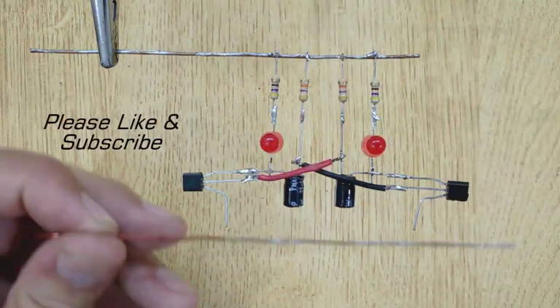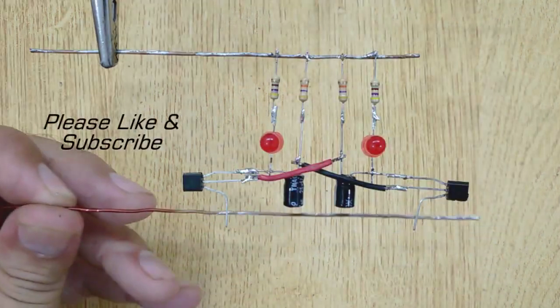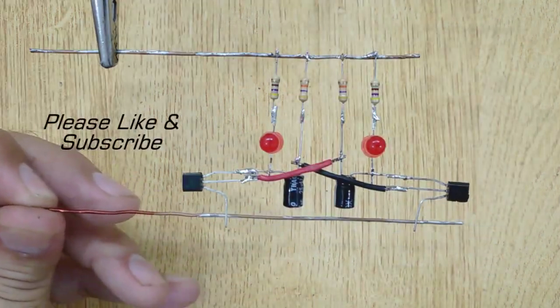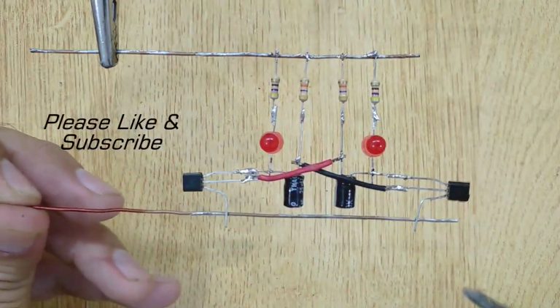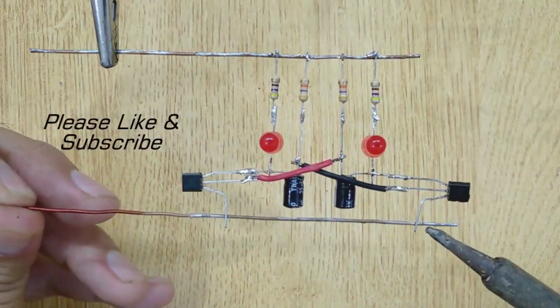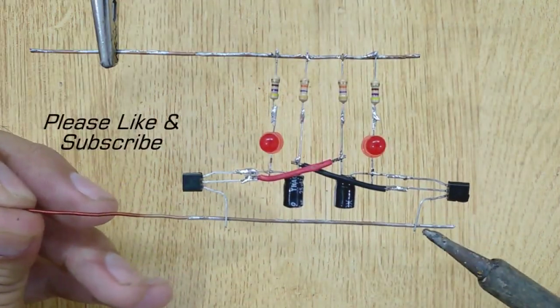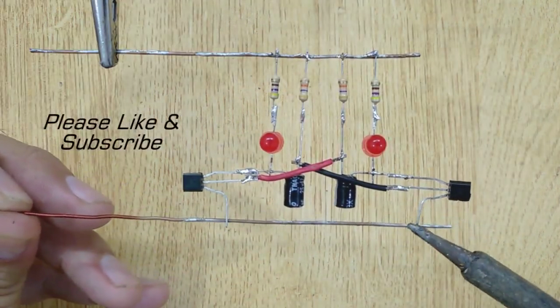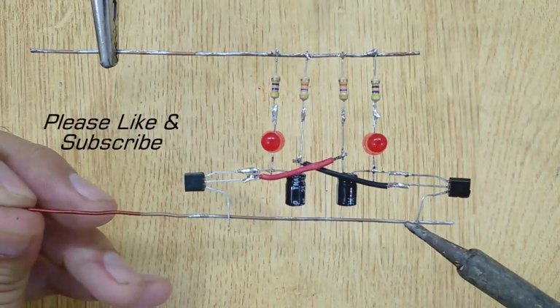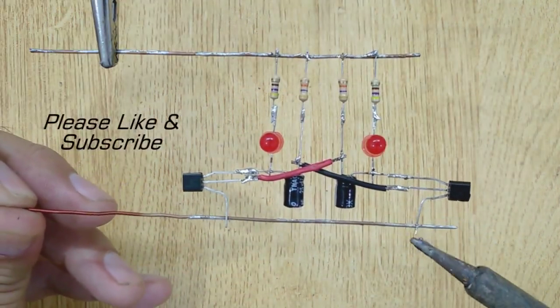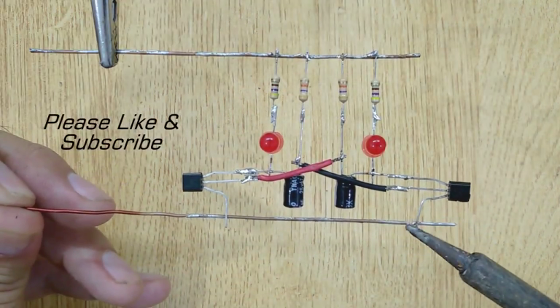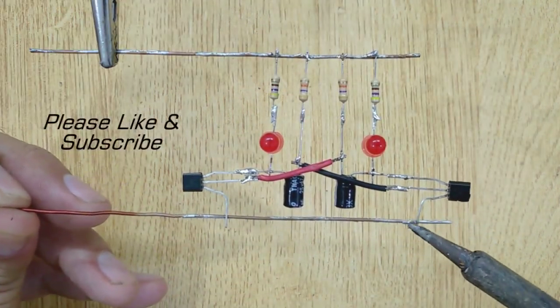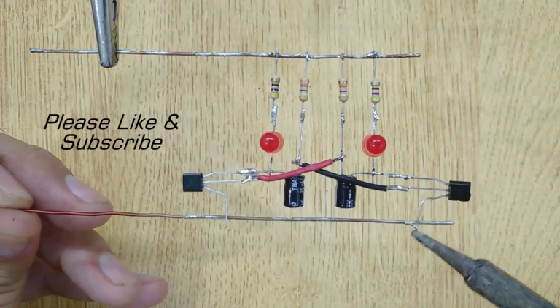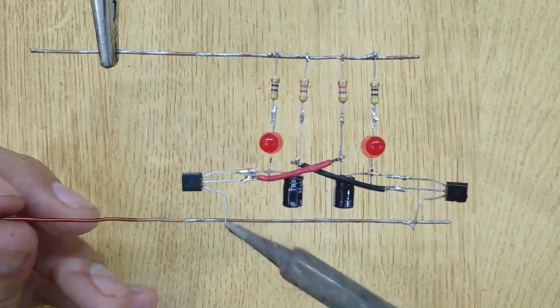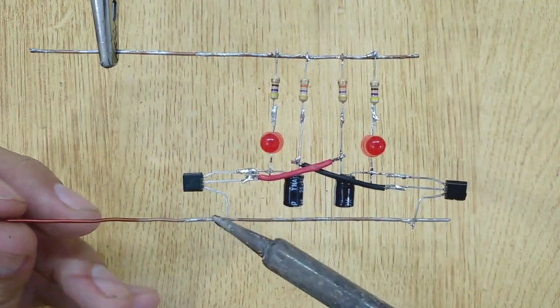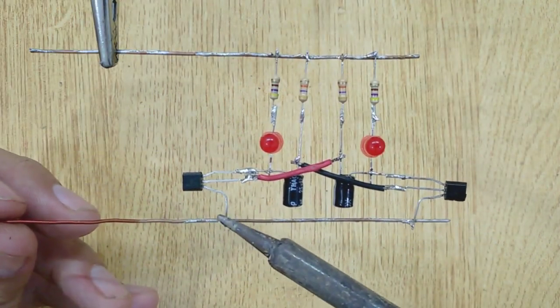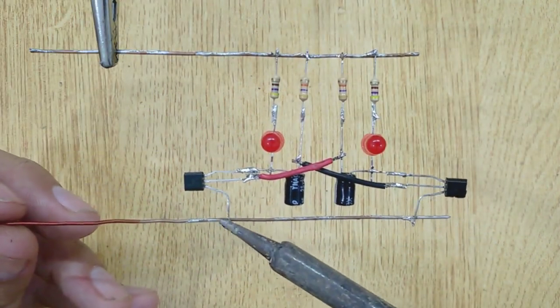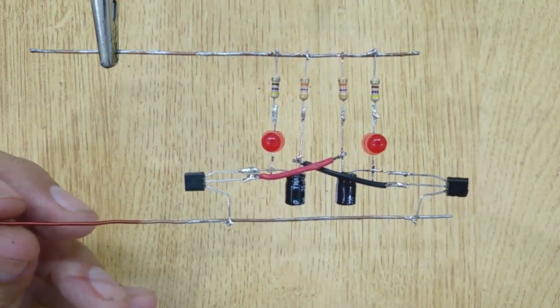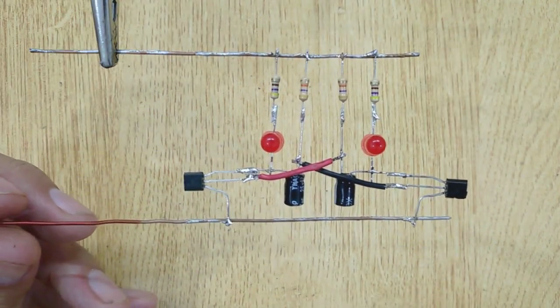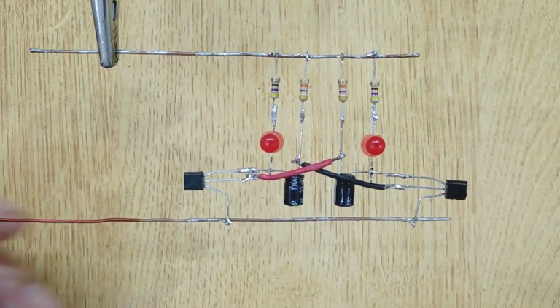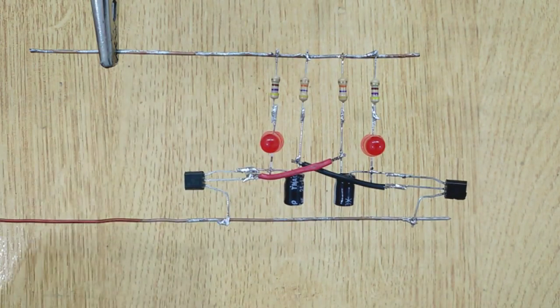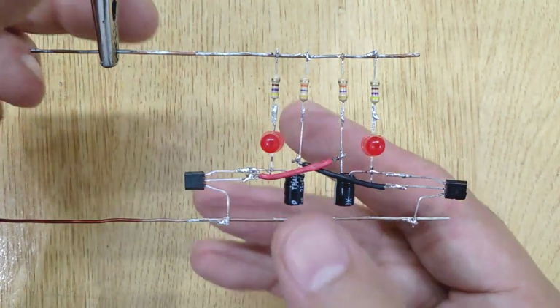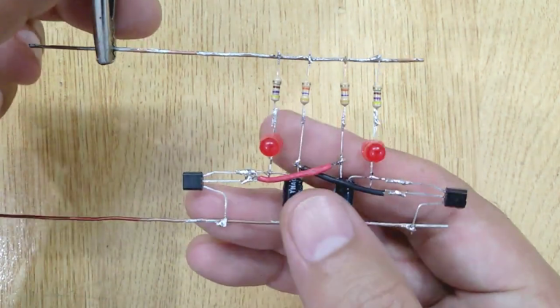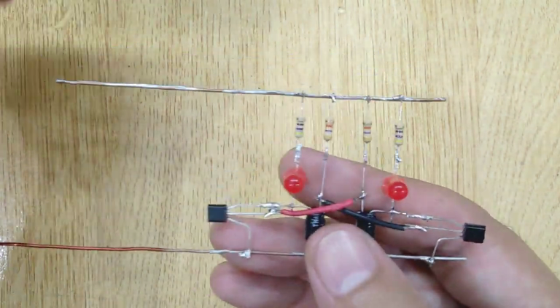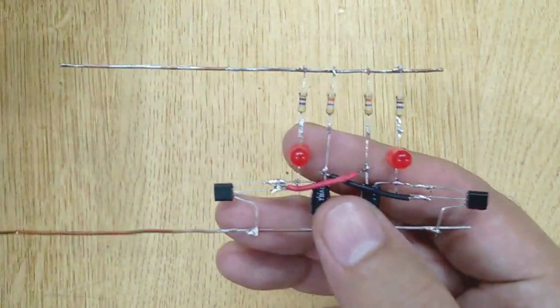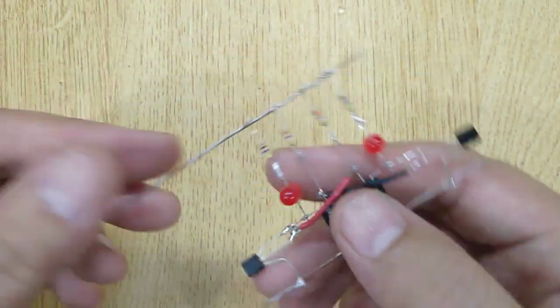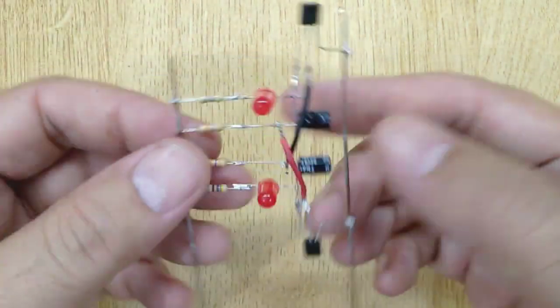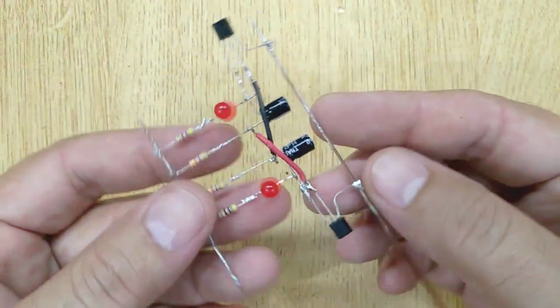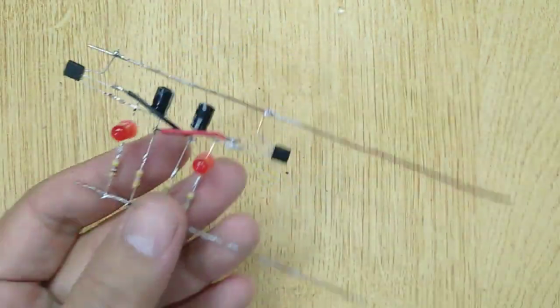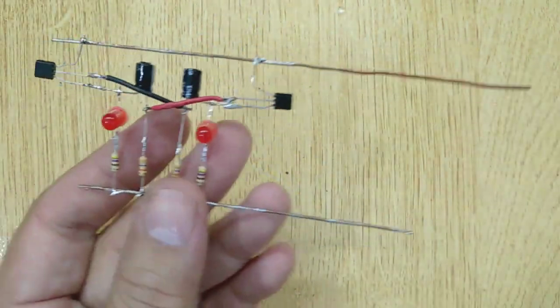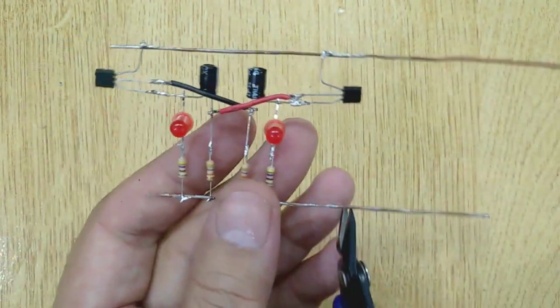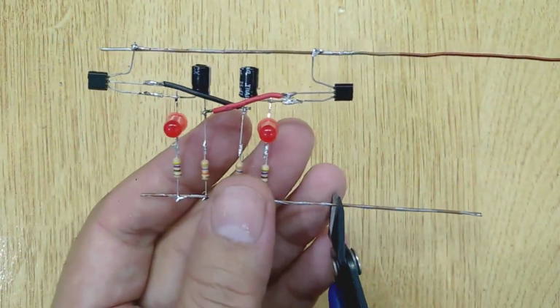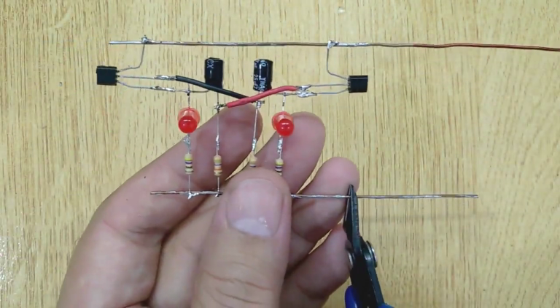And at last, connect the collector and emitter of both transistors with a wire. And you are done.